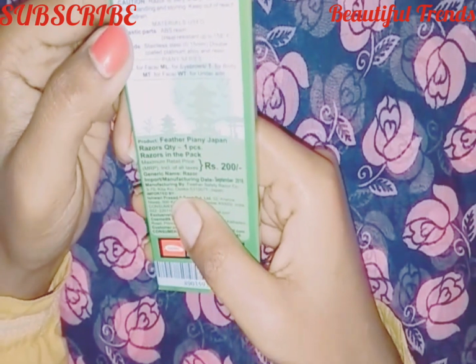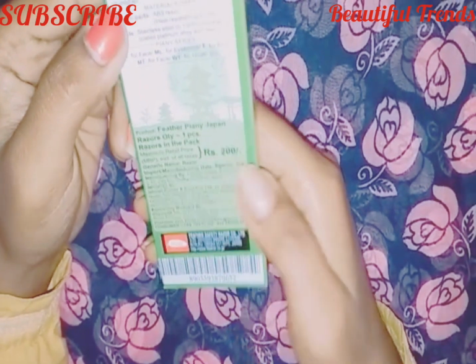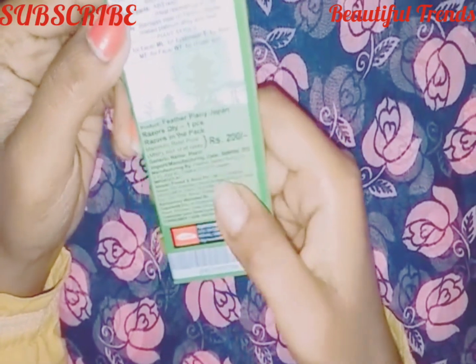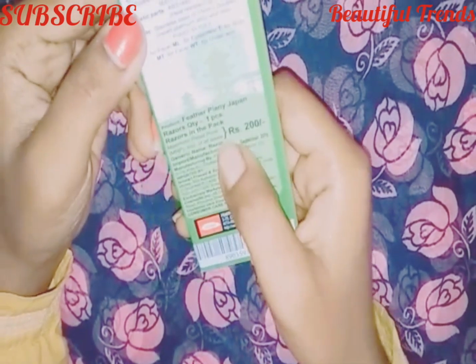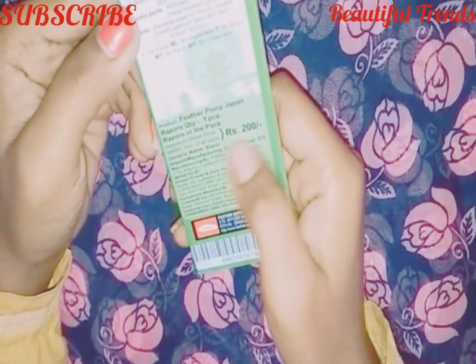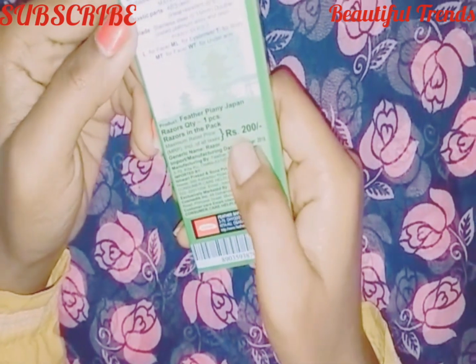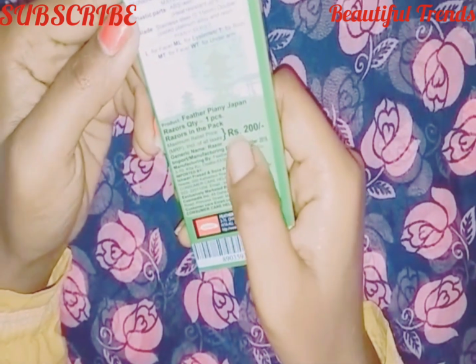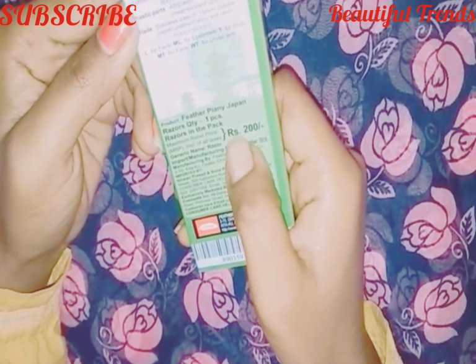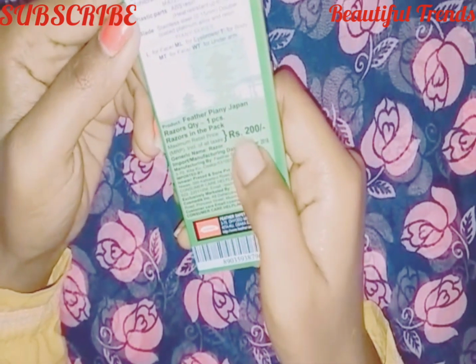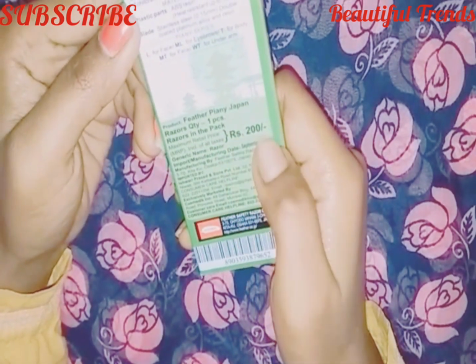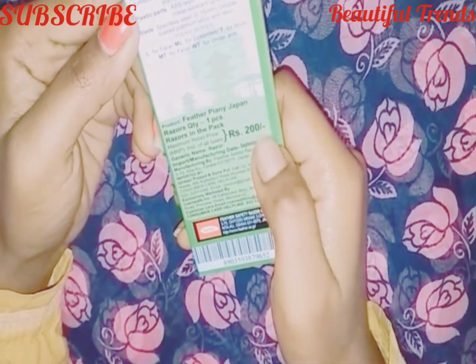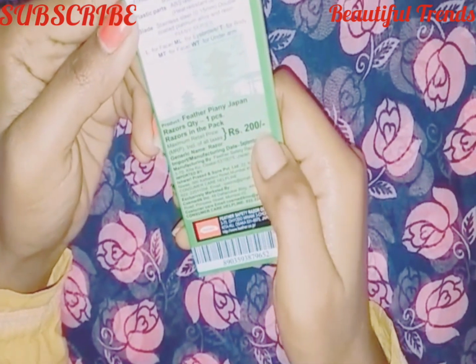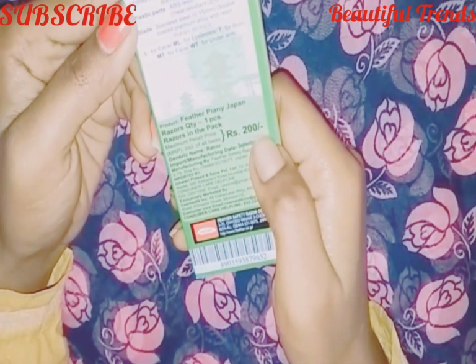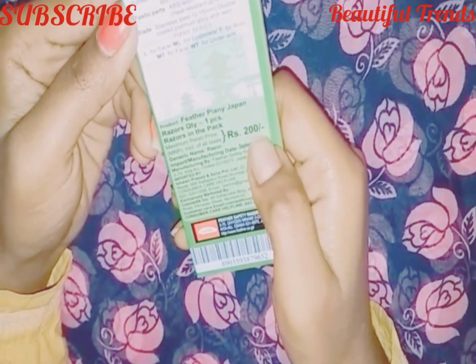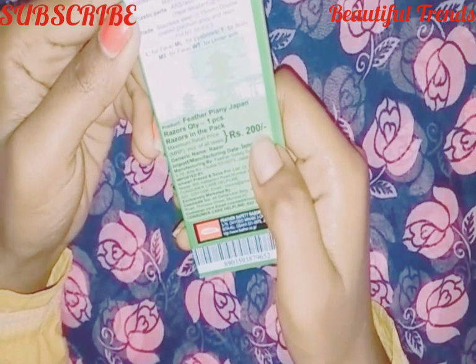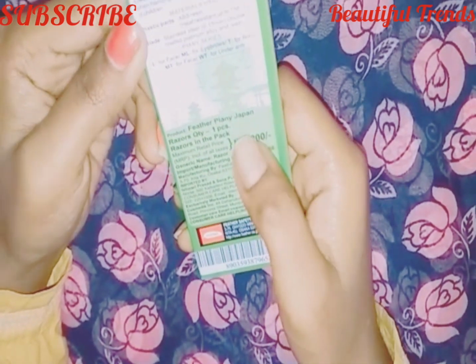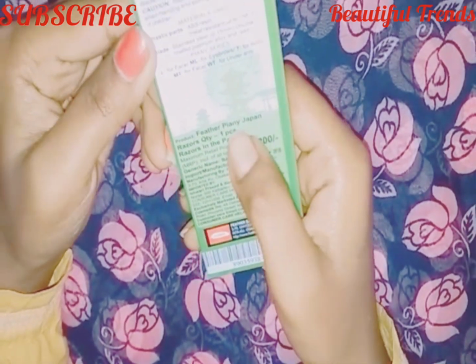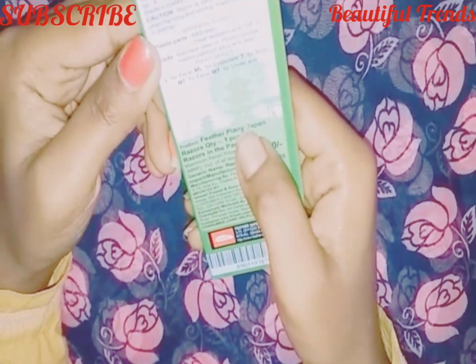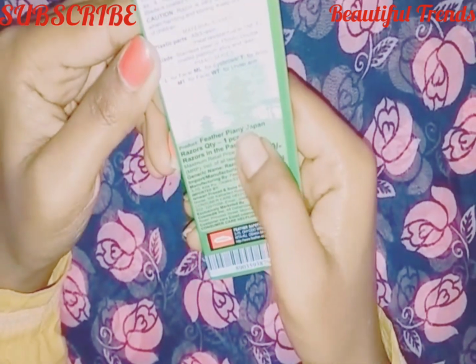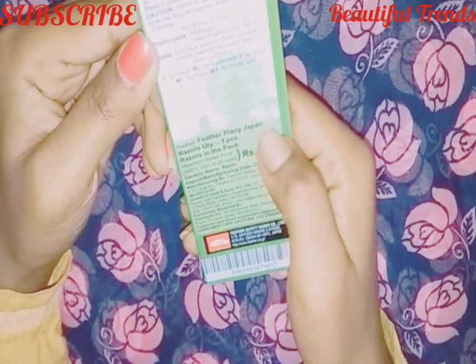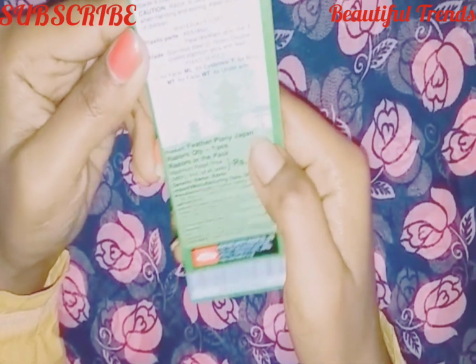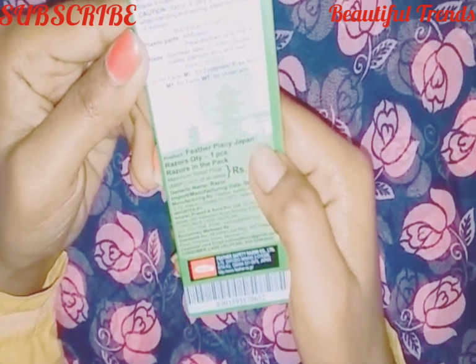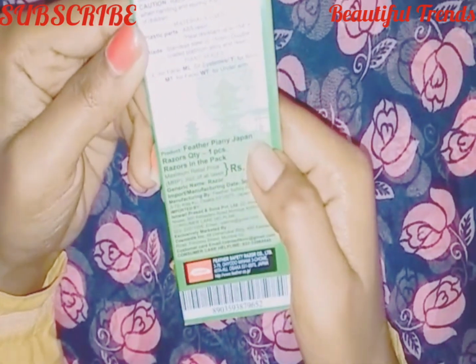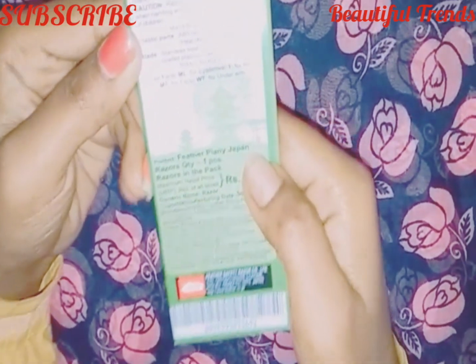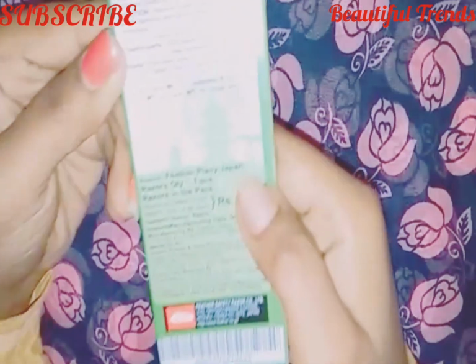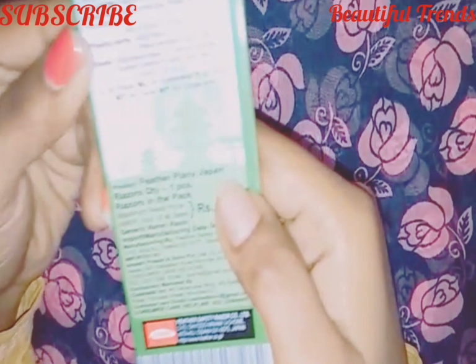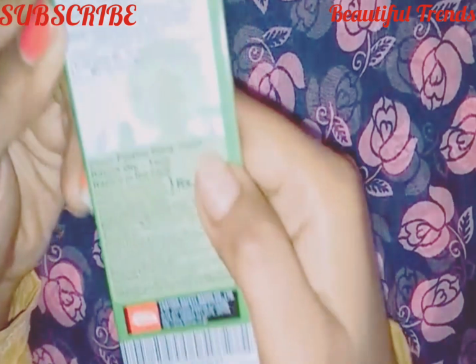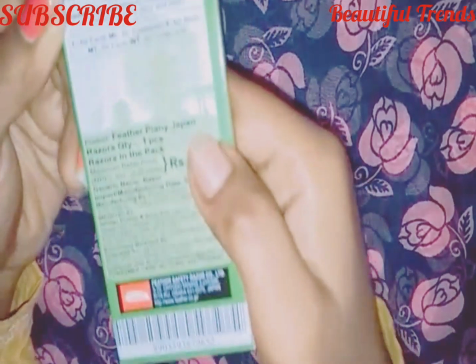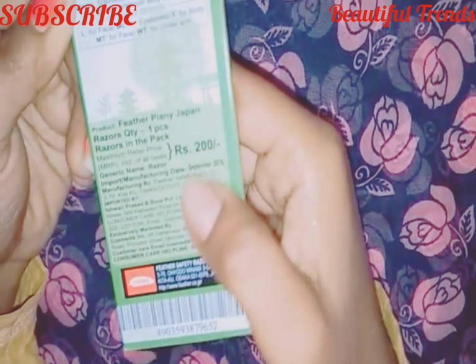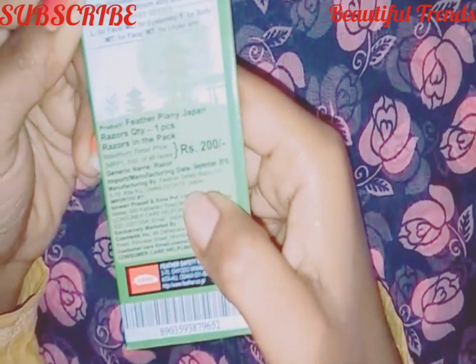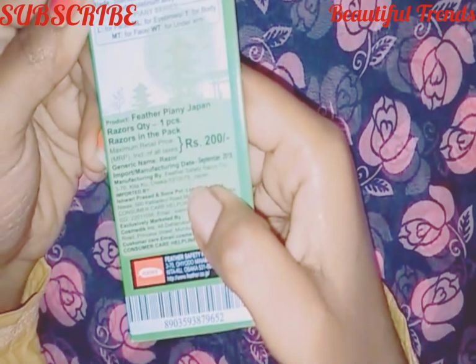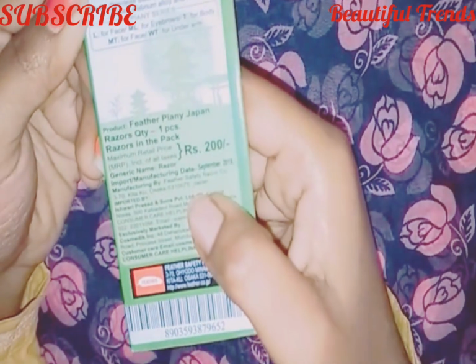Its price is 200 rupees, and I have purchased it for 100 rupees.